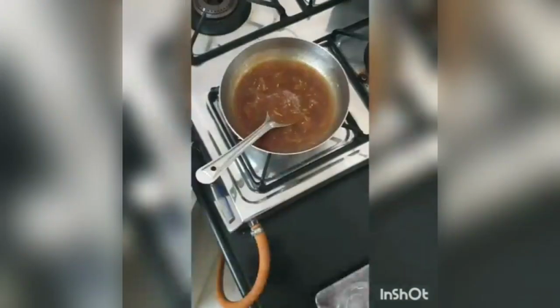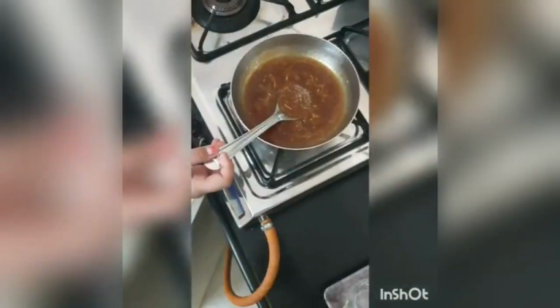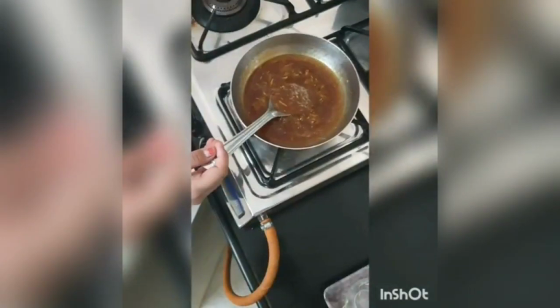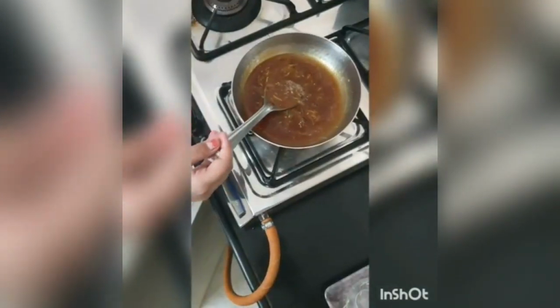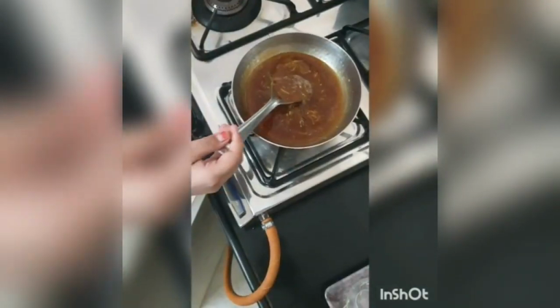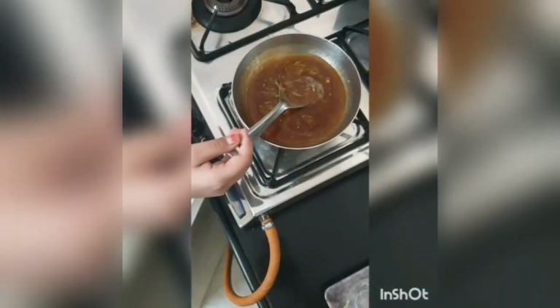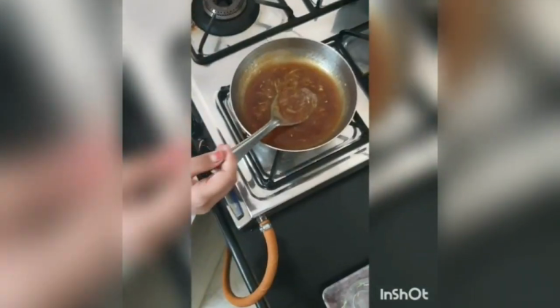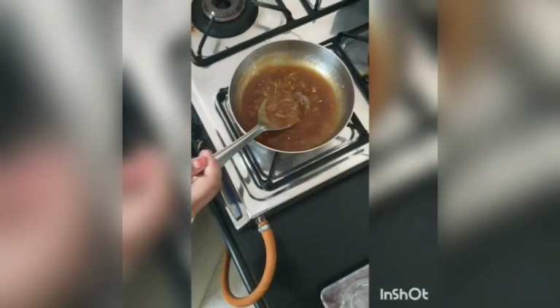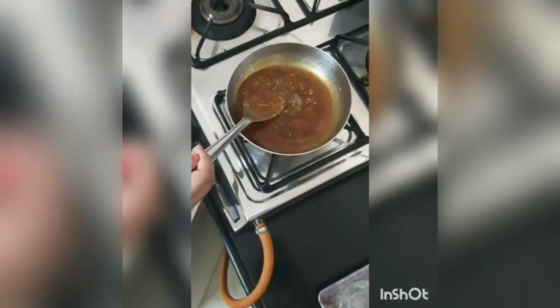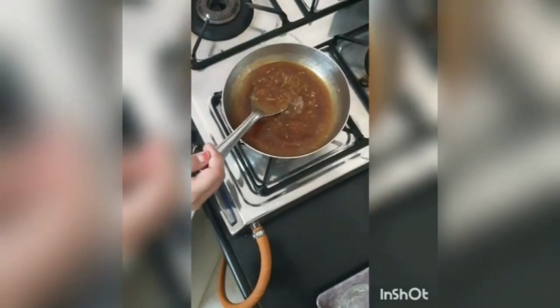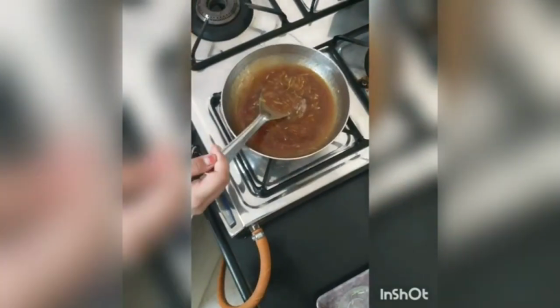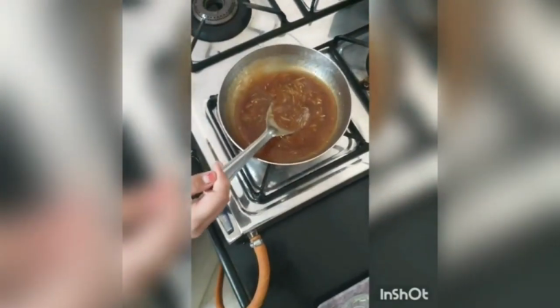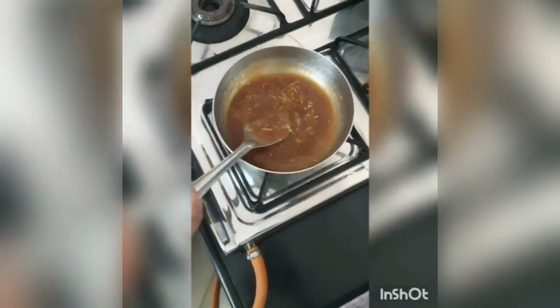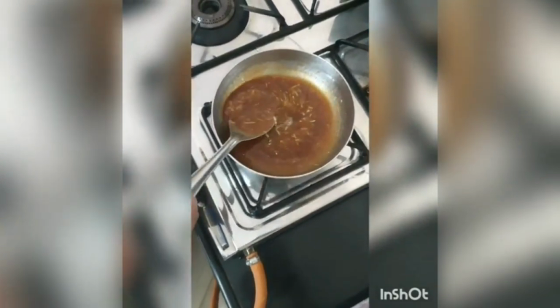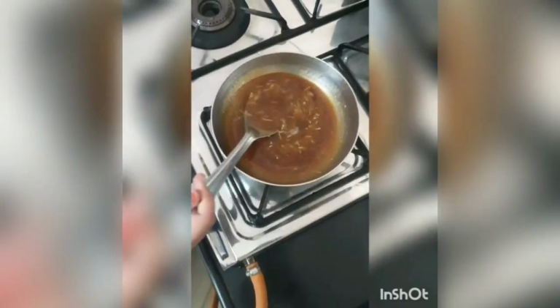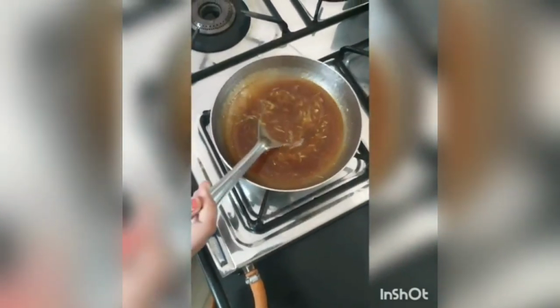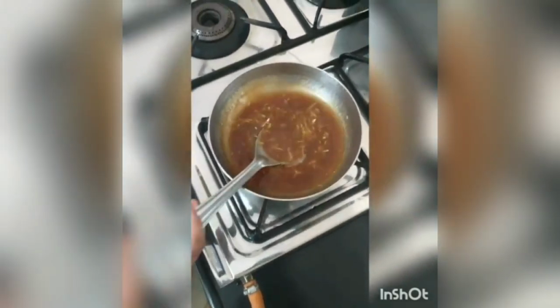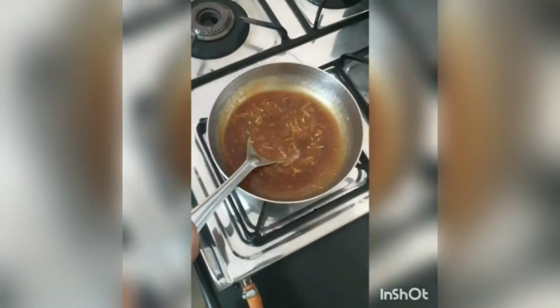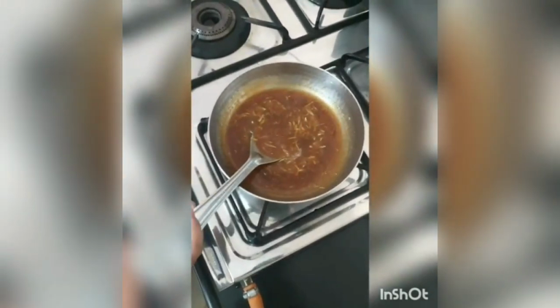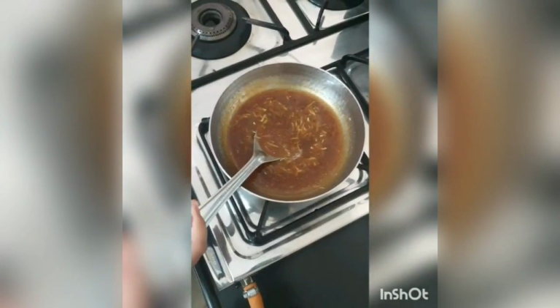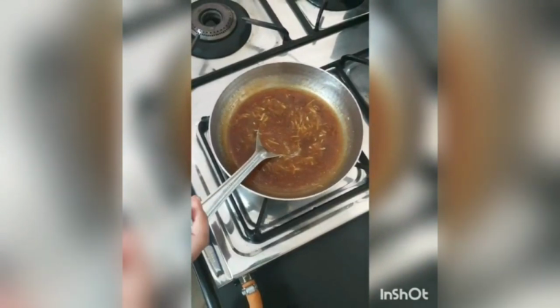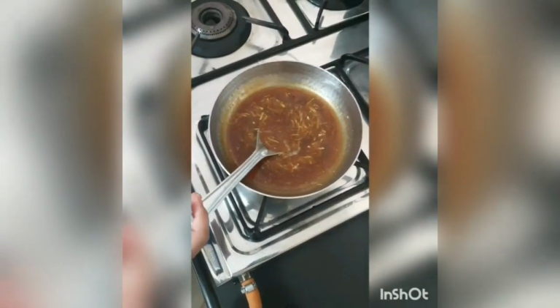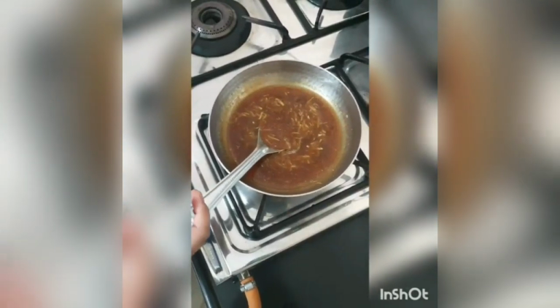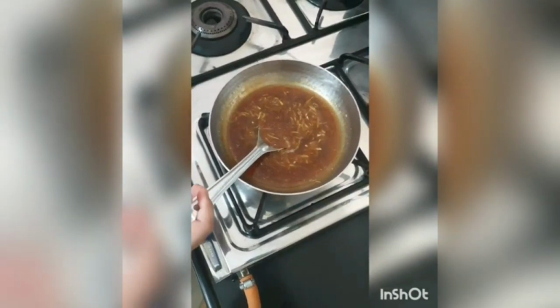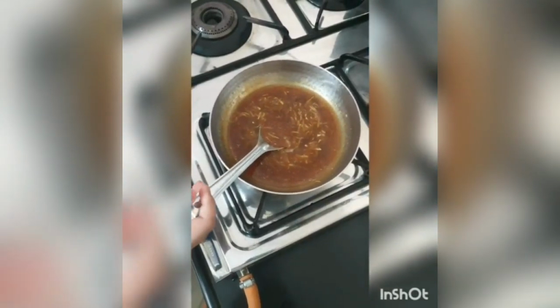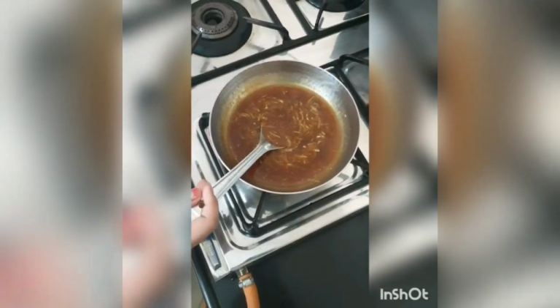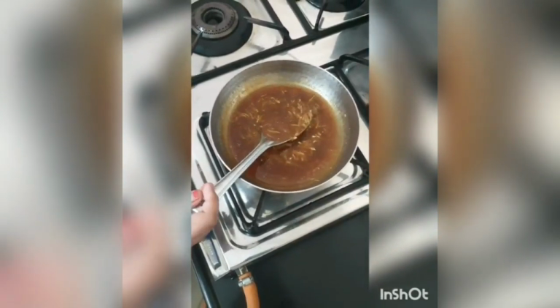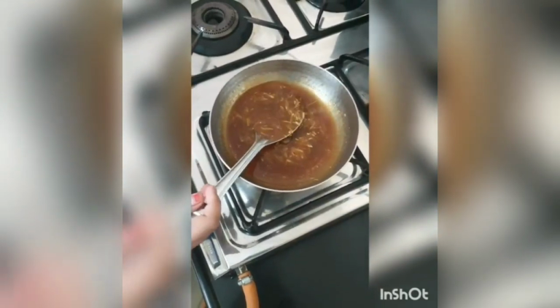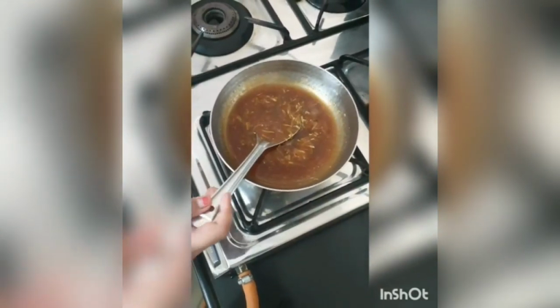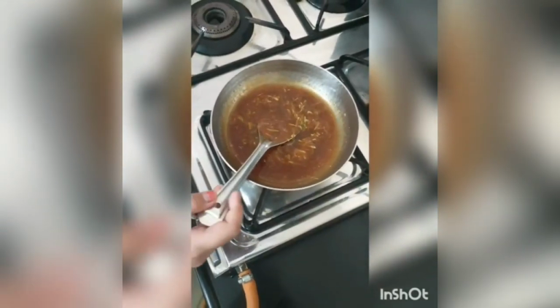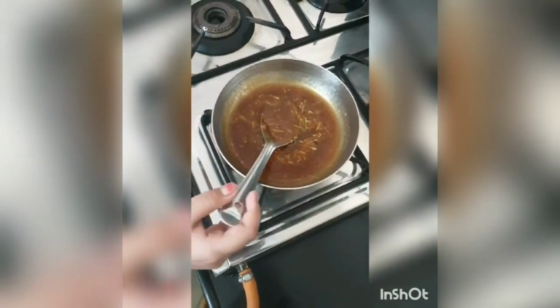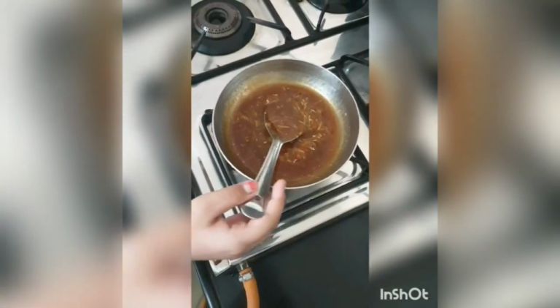Now our bottle gourd soup is ready to serve. Now we will serve it.